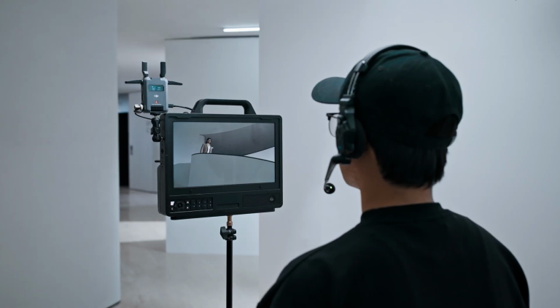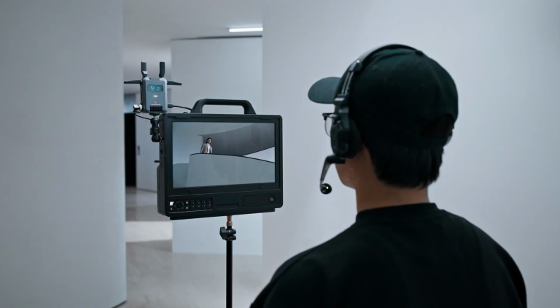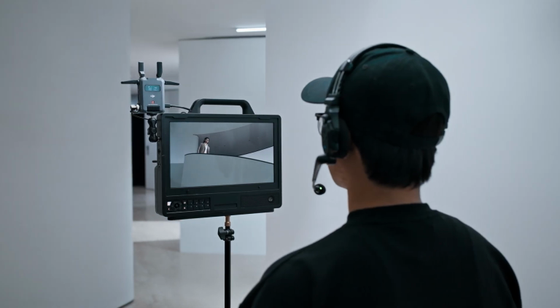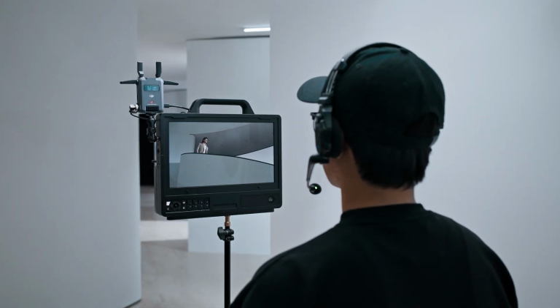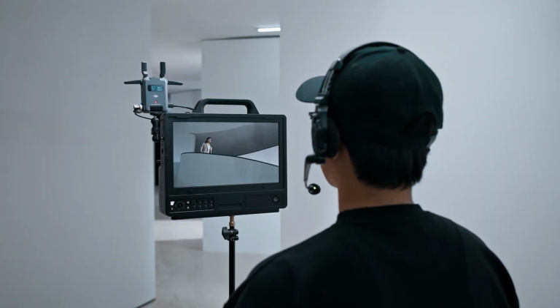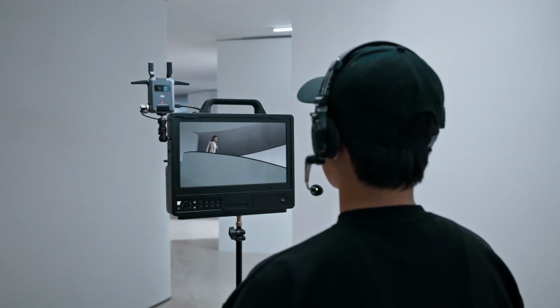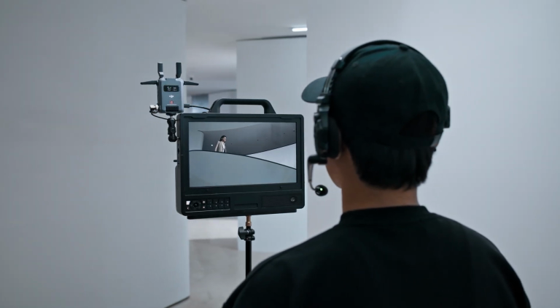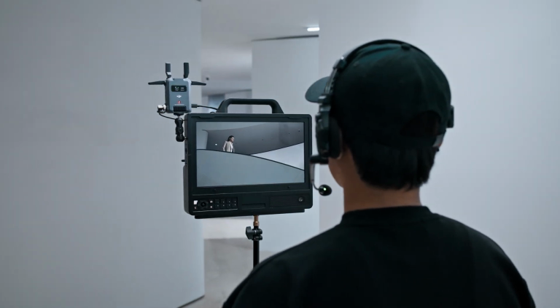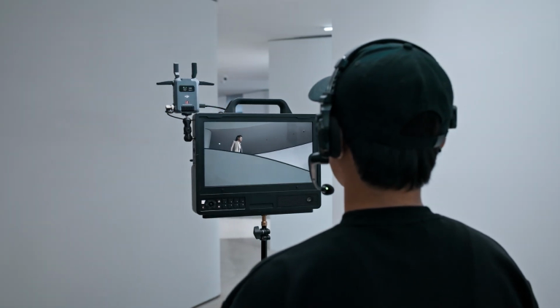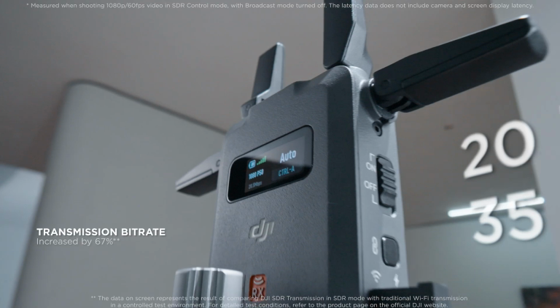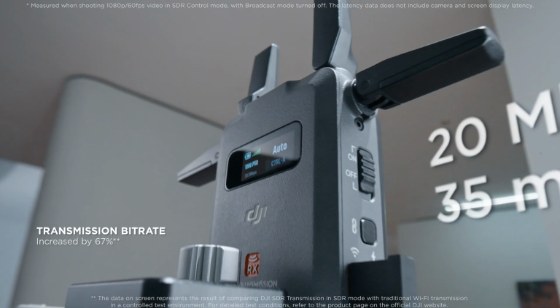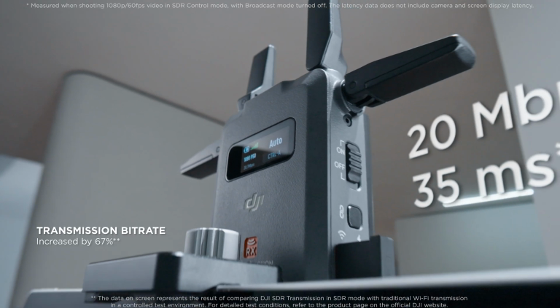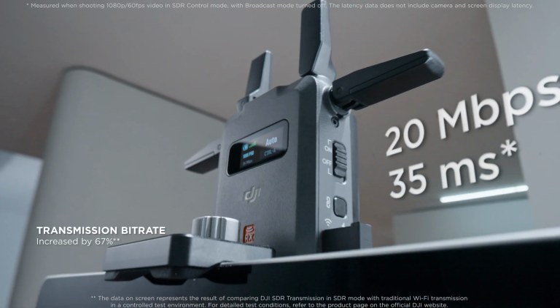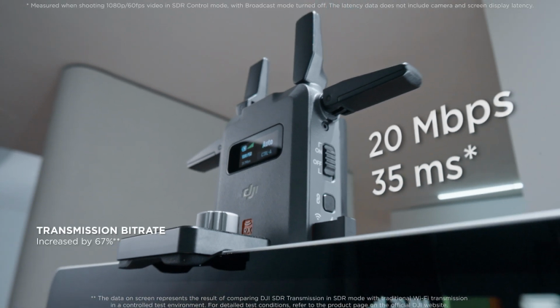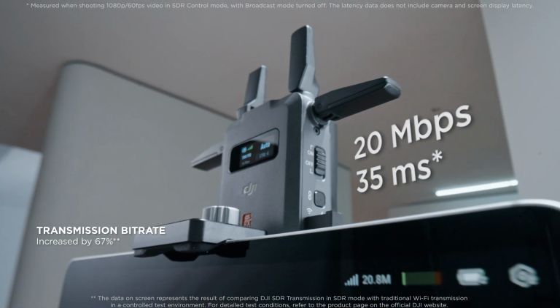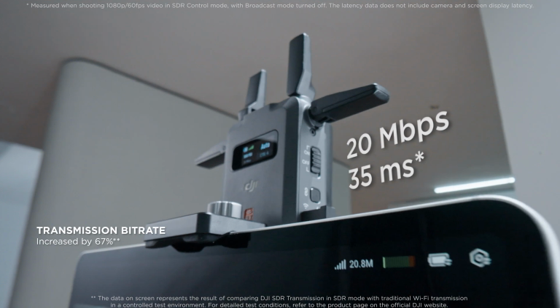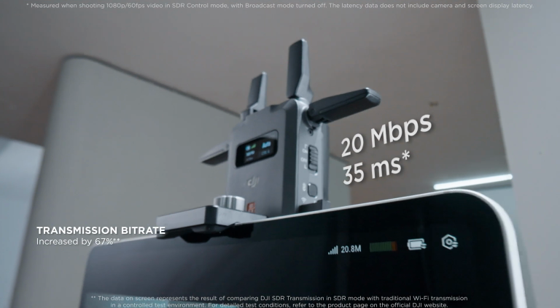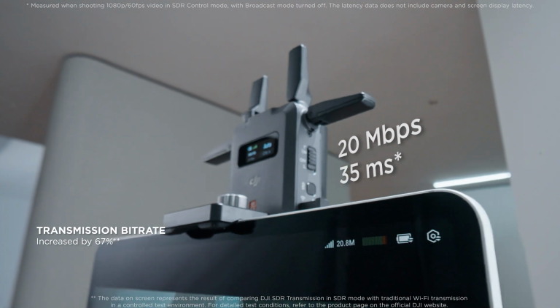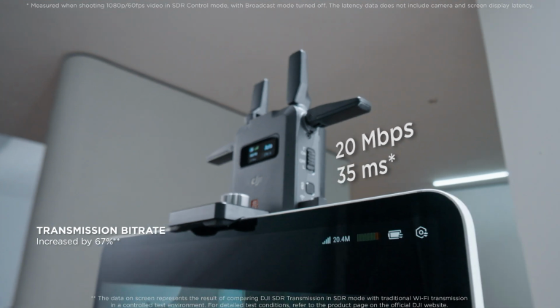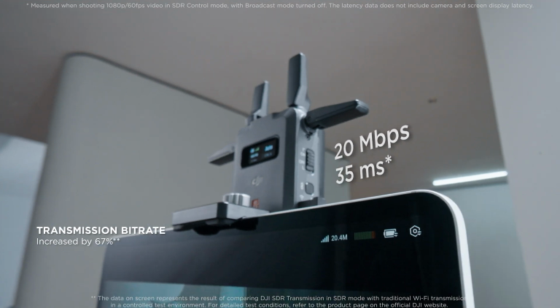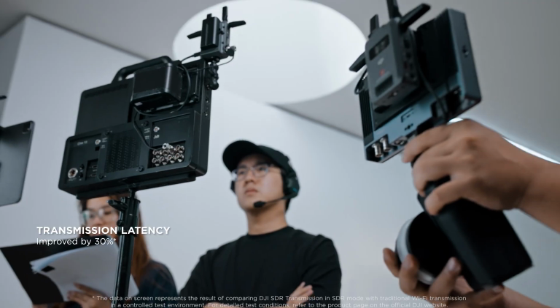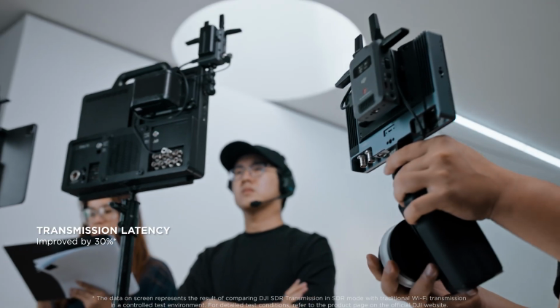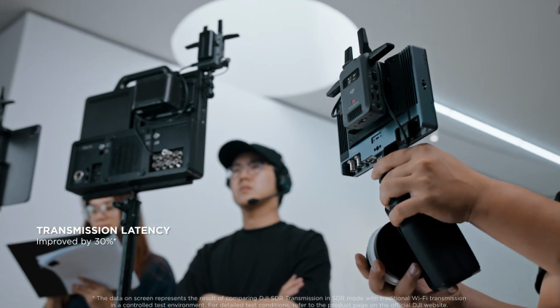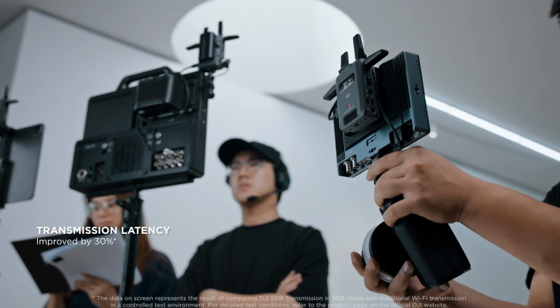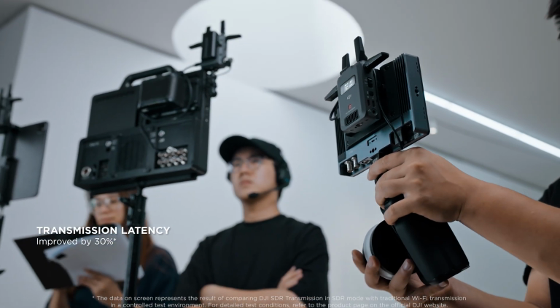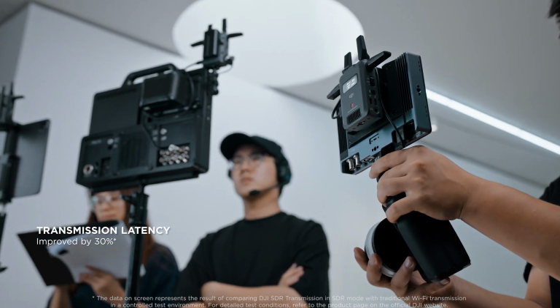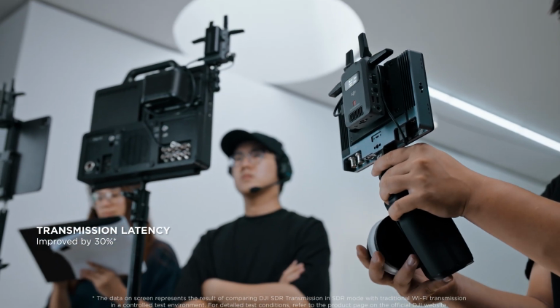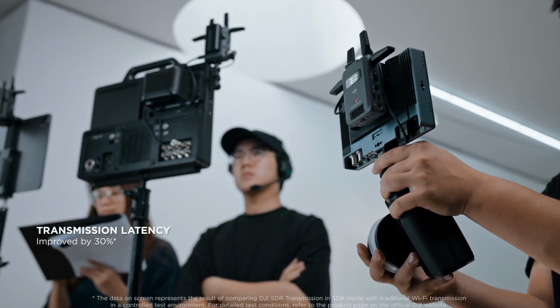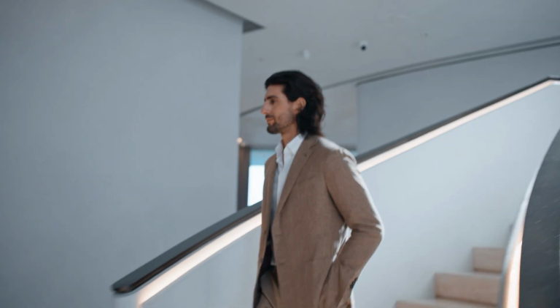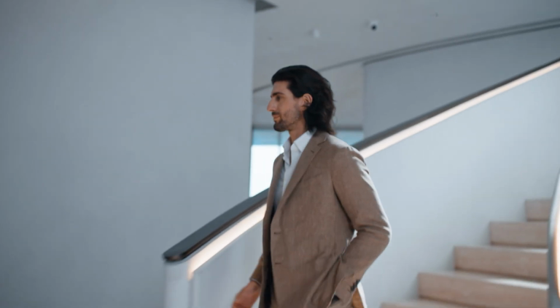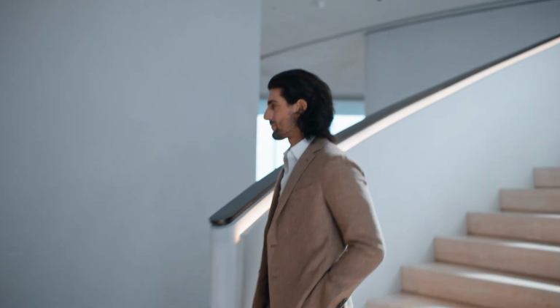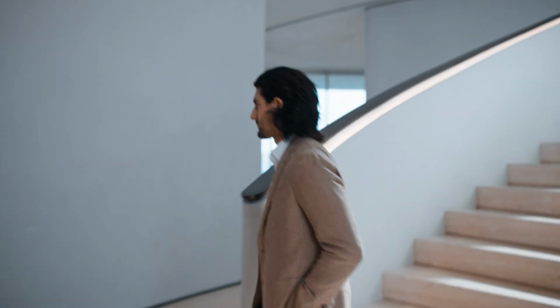DJI SDR Transmission also supports high bitrates with ultra-low latency, enabling smoother on-site collaboration.